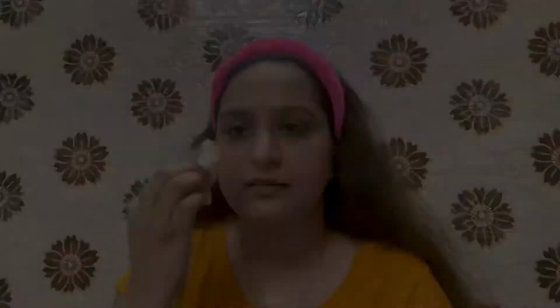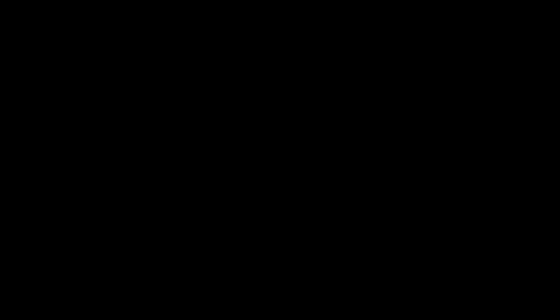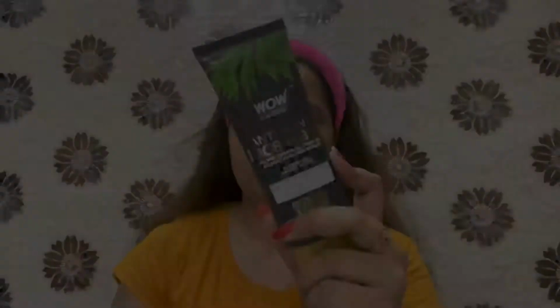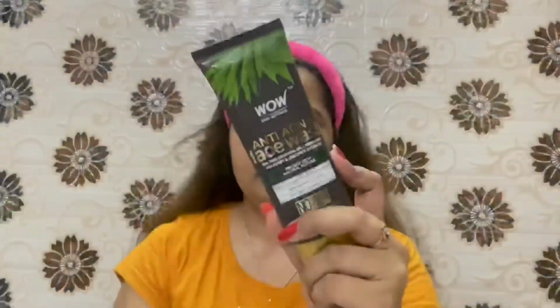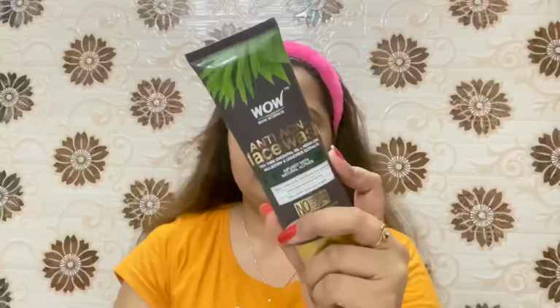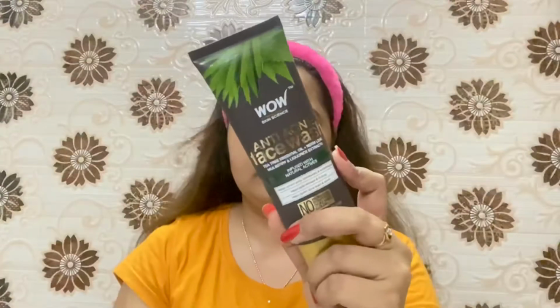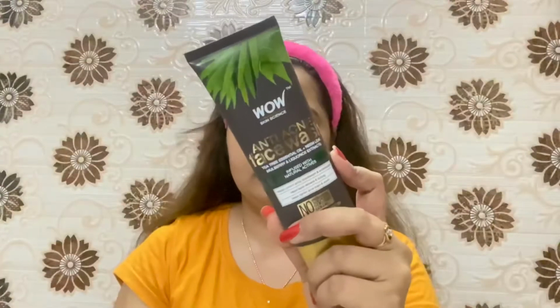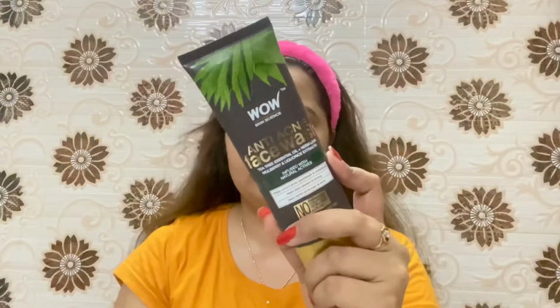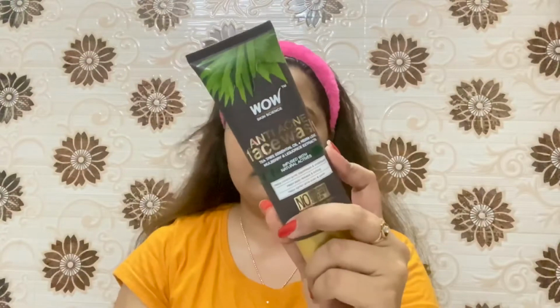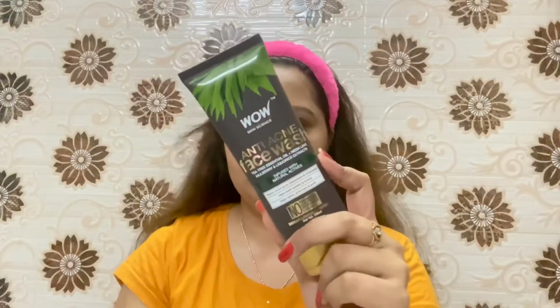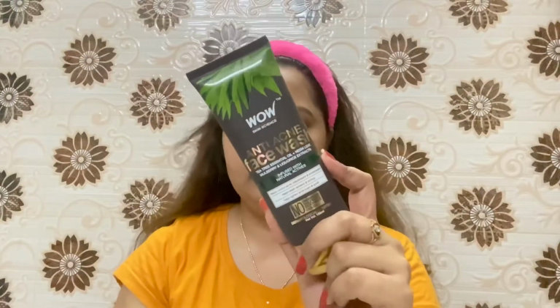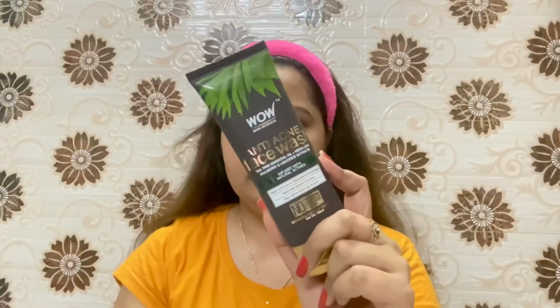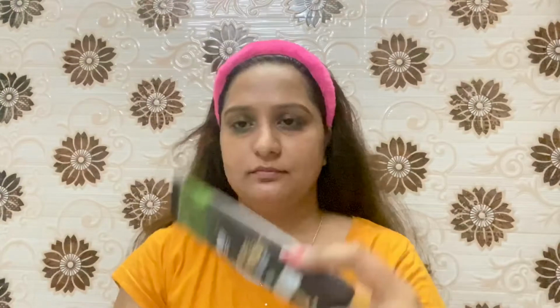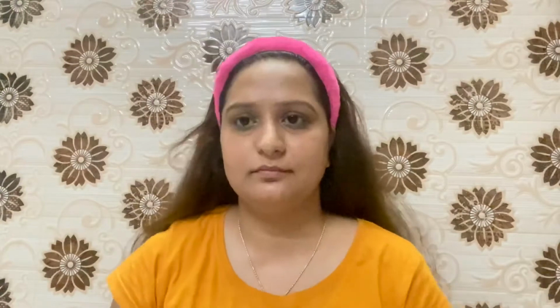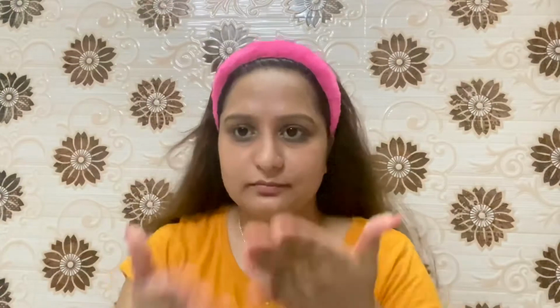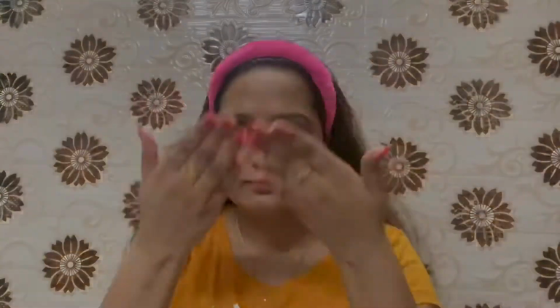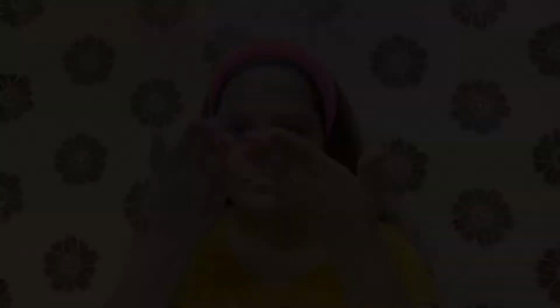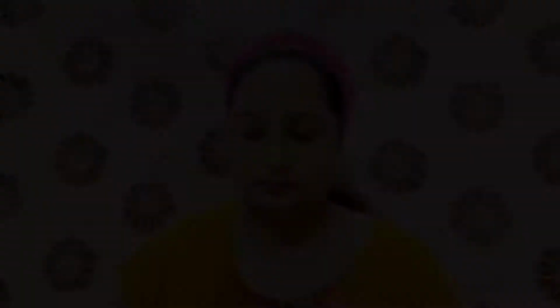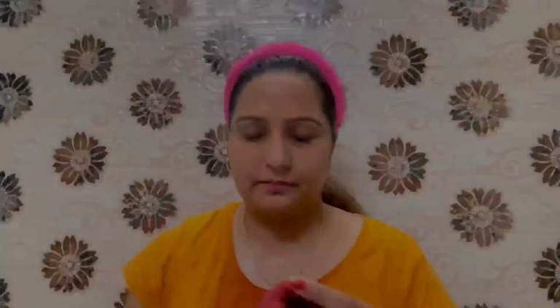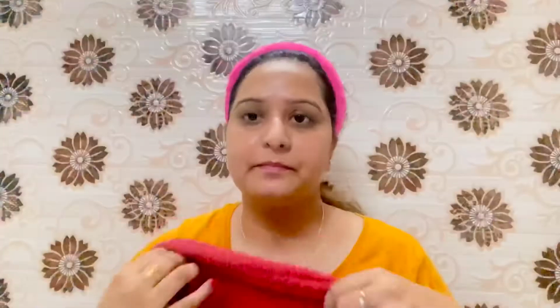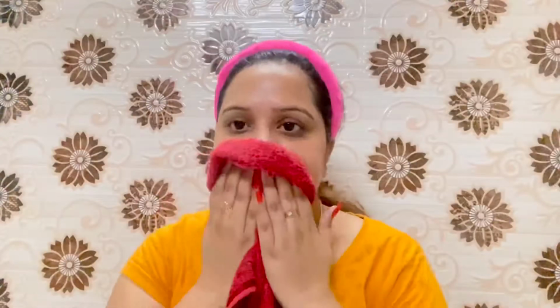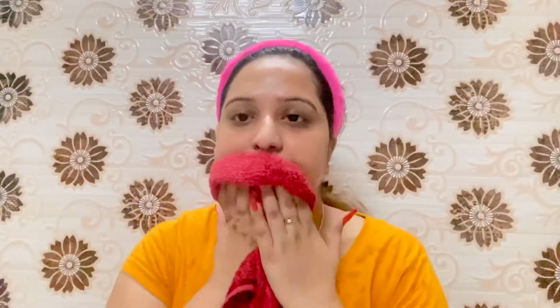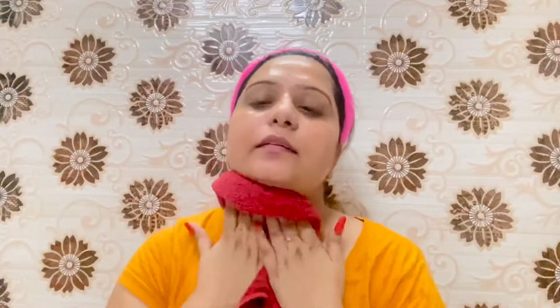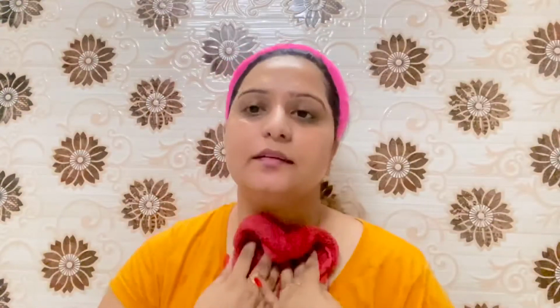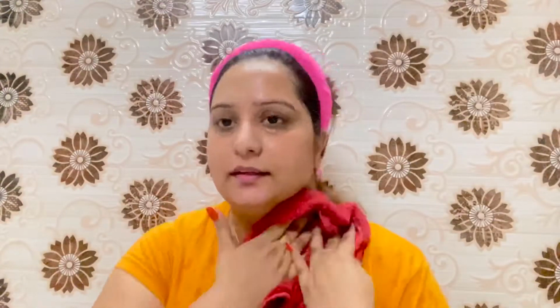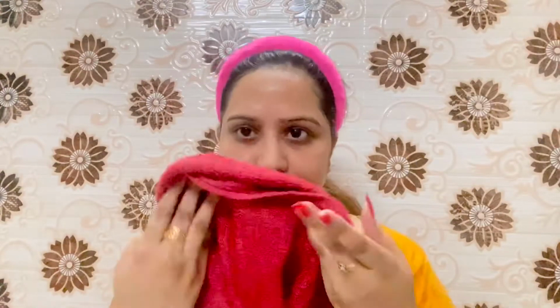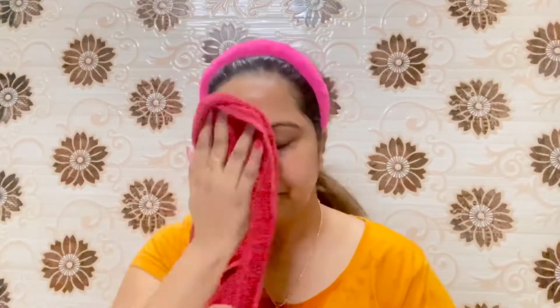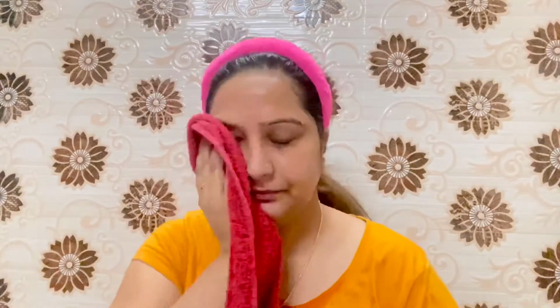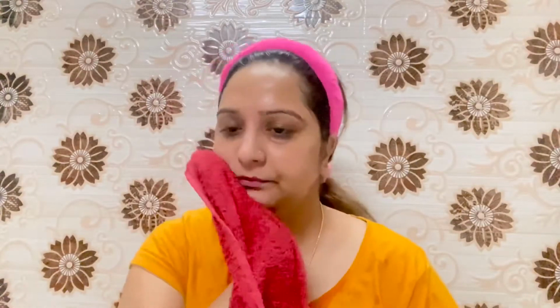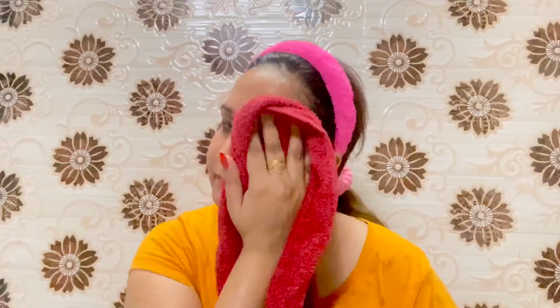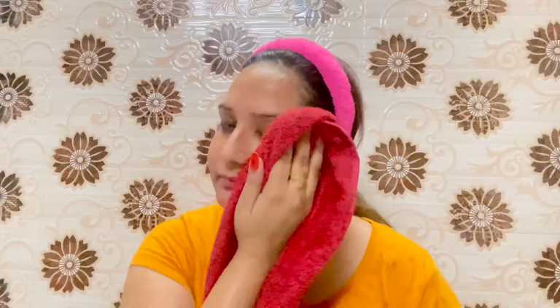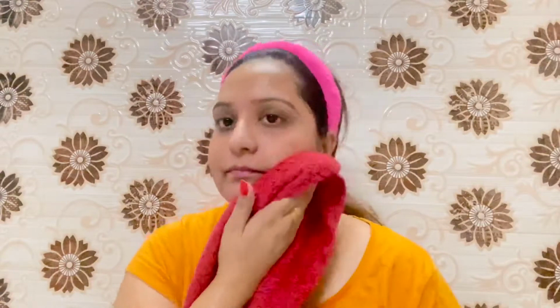The next step is to wash my face using Vaua anti-acne face wash. After that I am doing a pat dry.